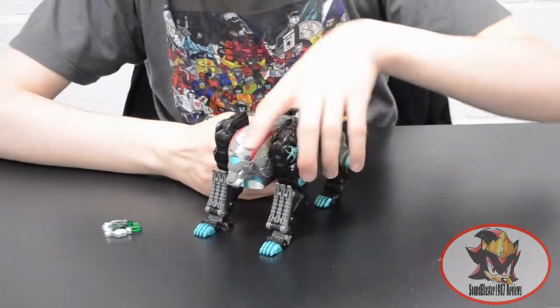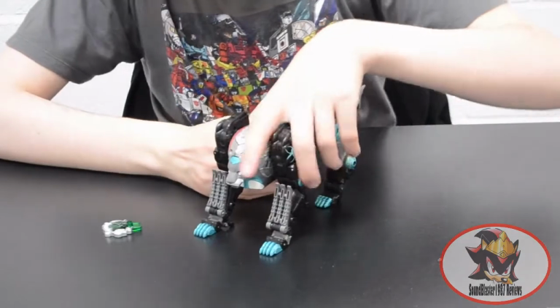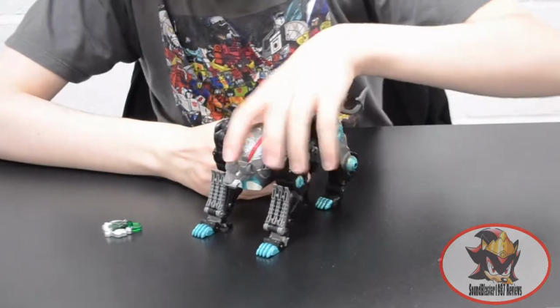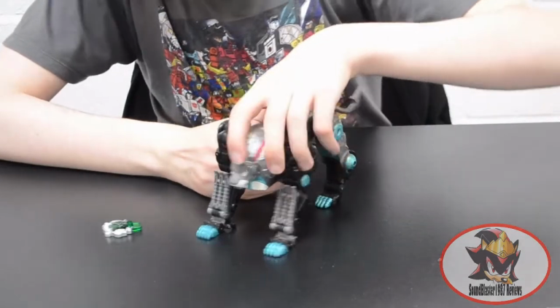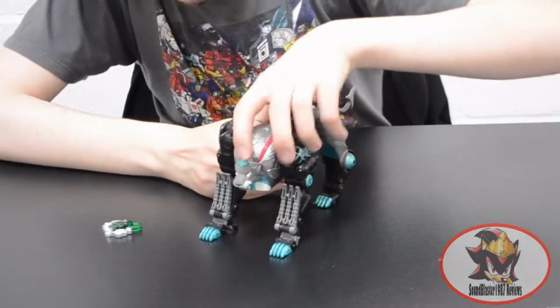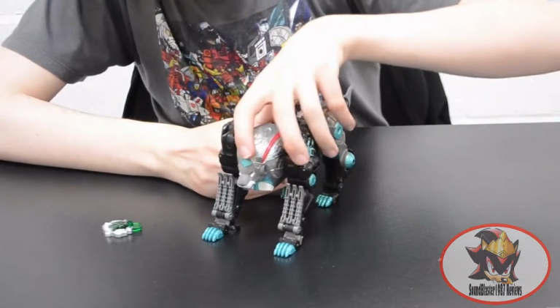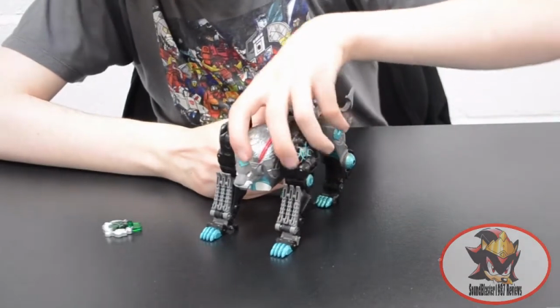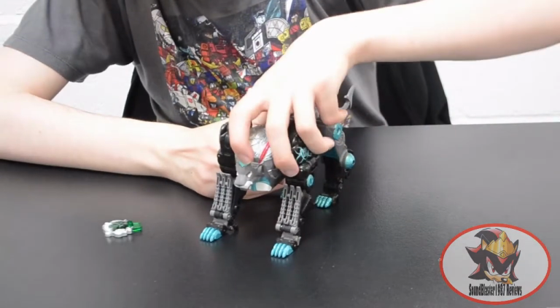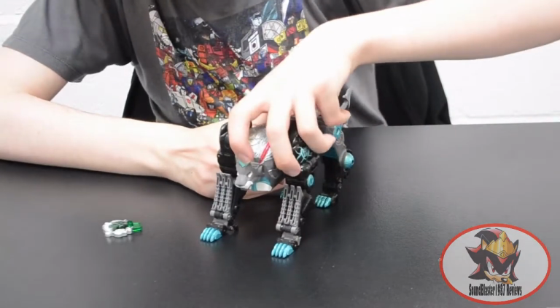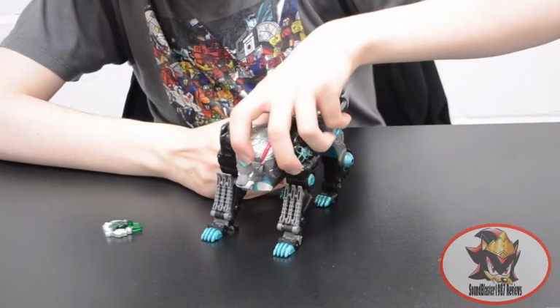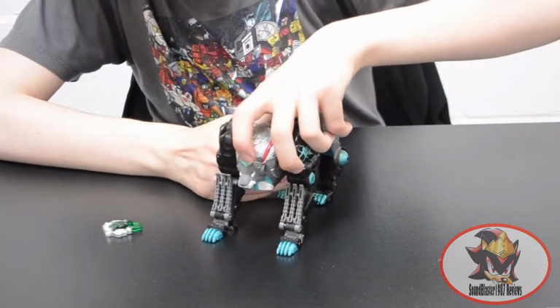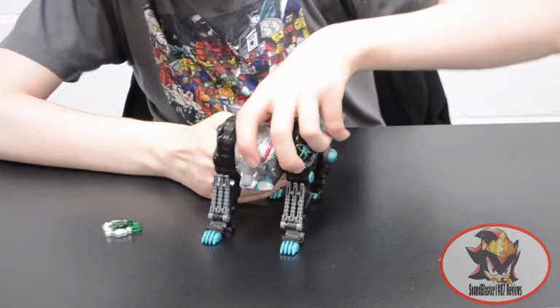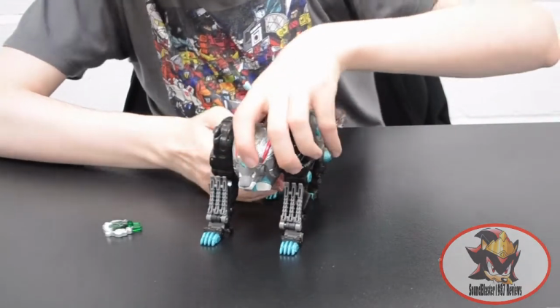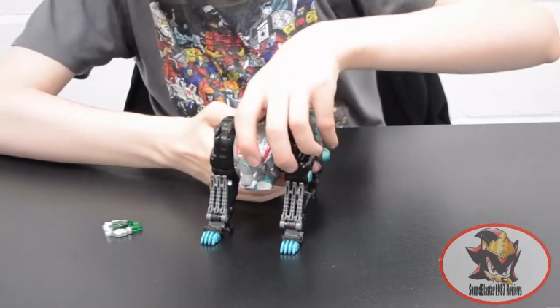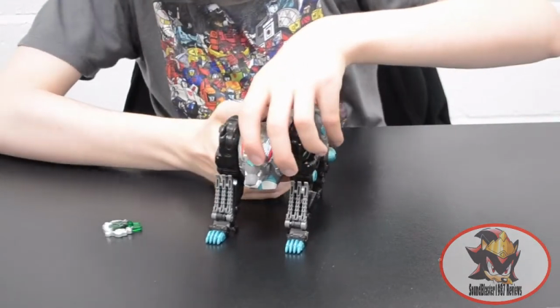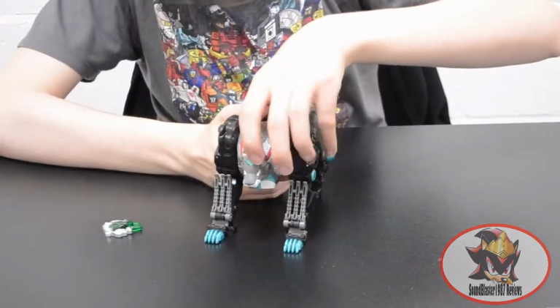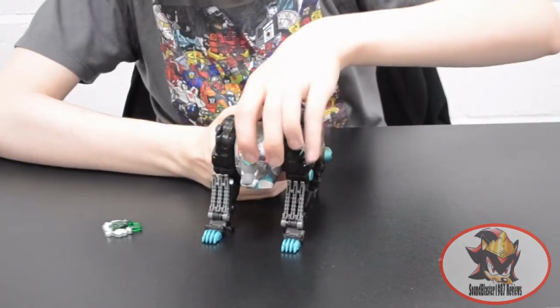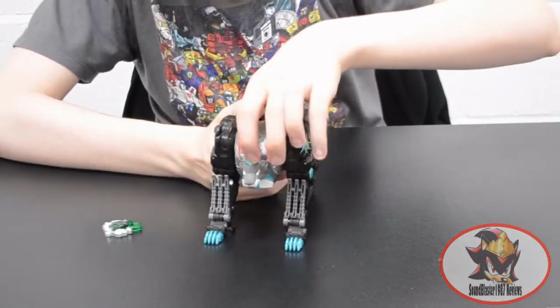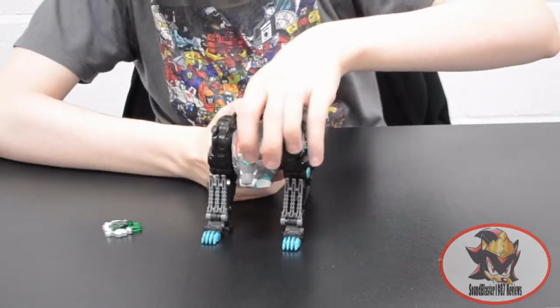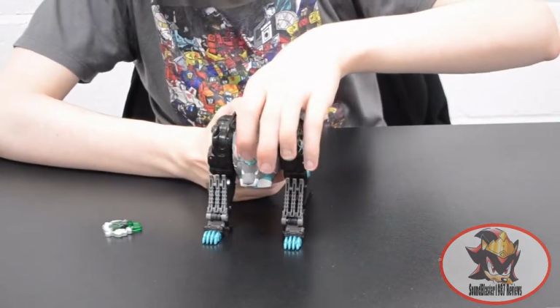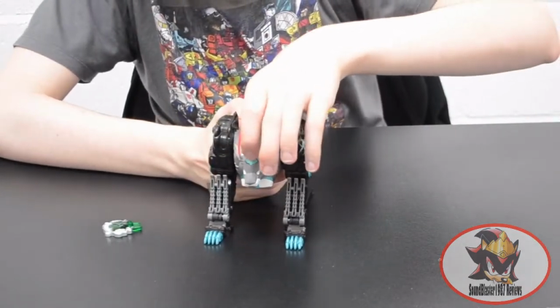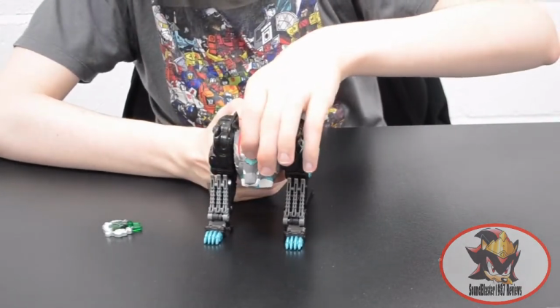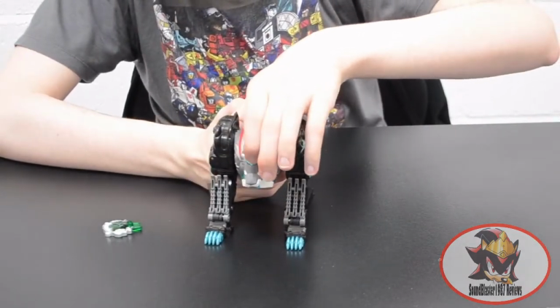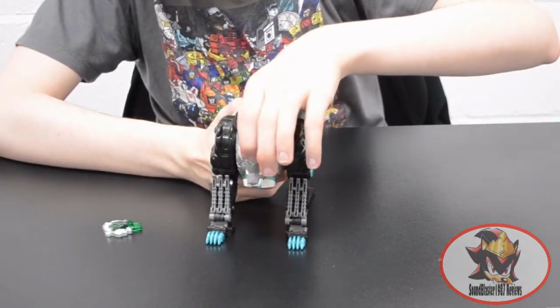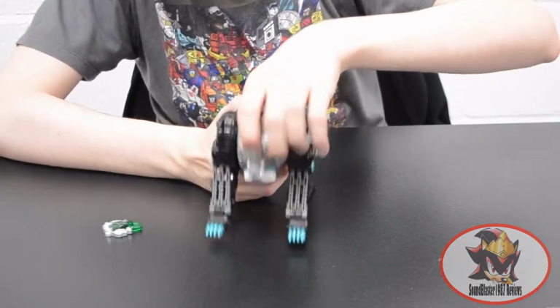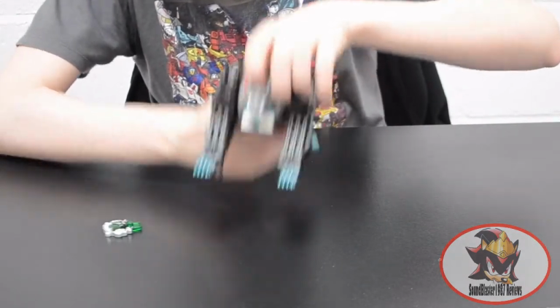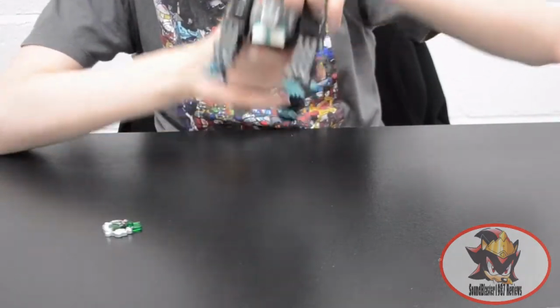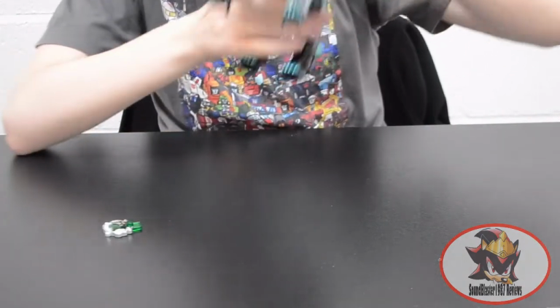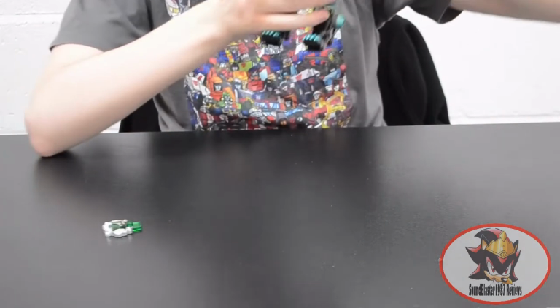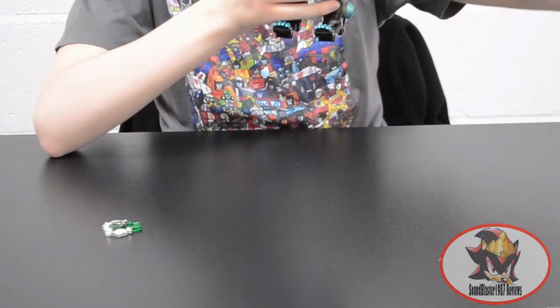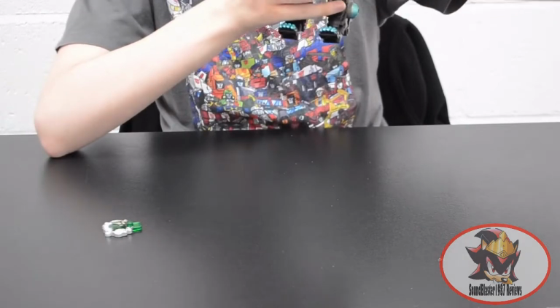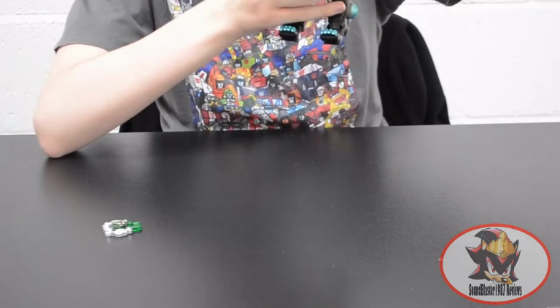Pushing this button causes the lion mode to roar, and triggers dual moves.